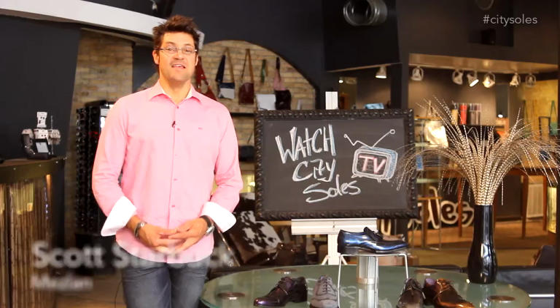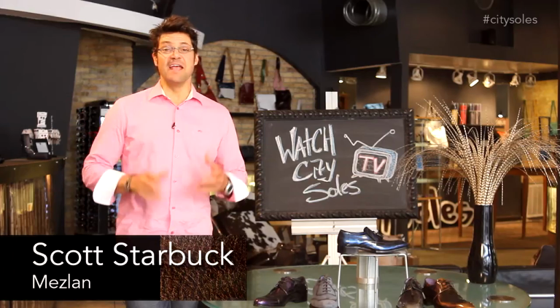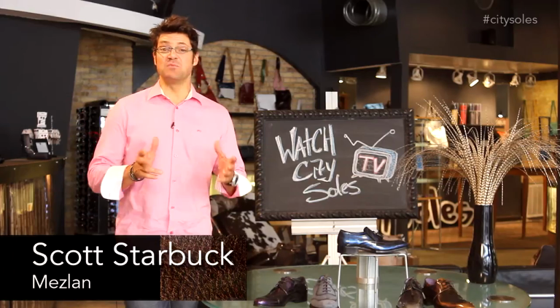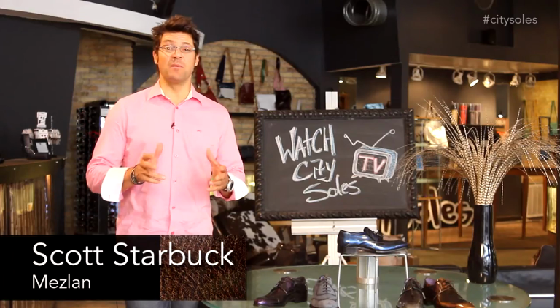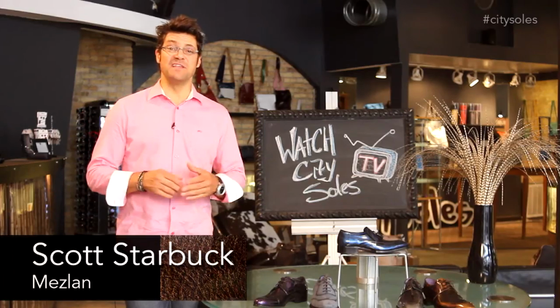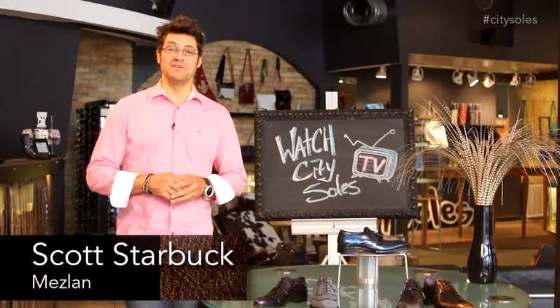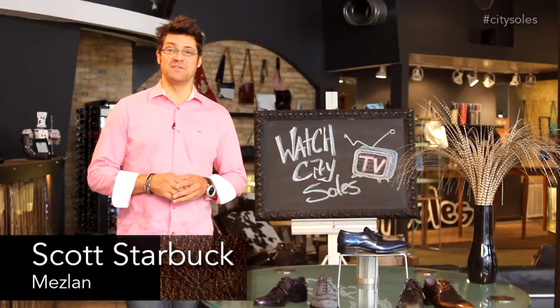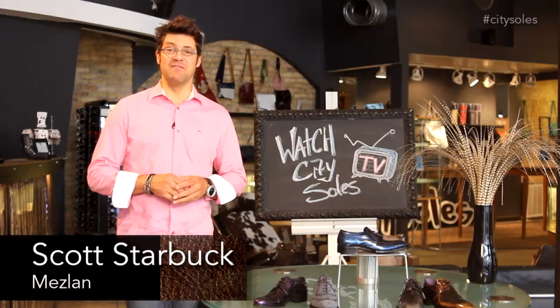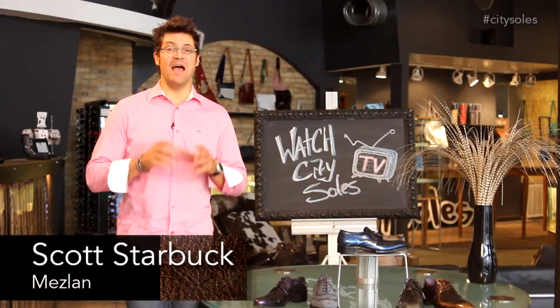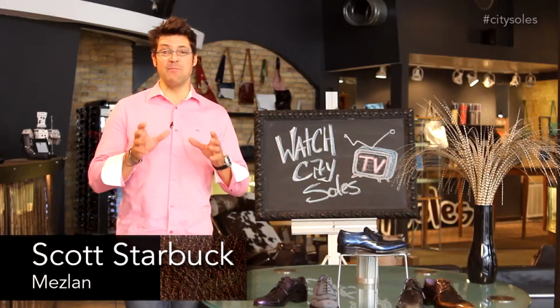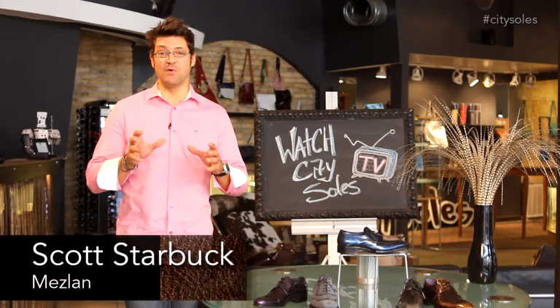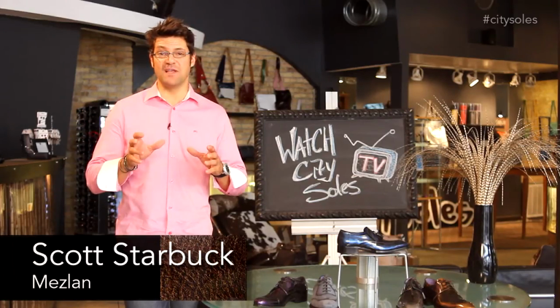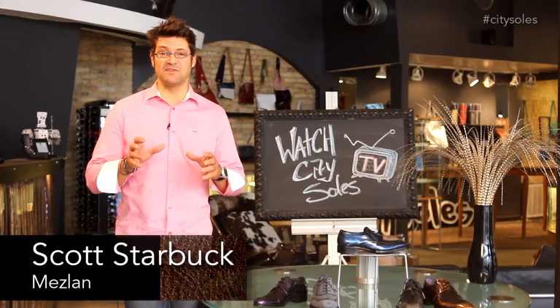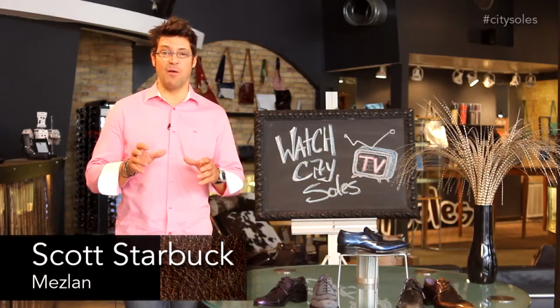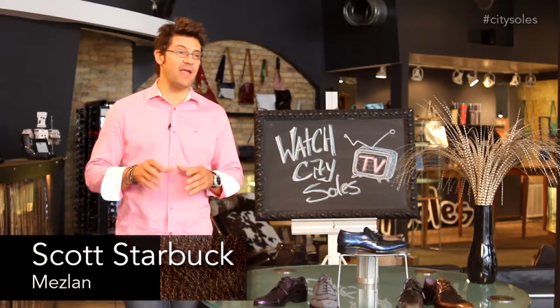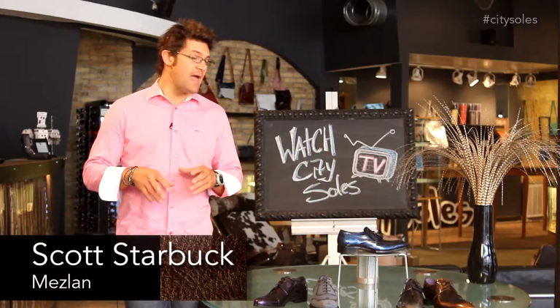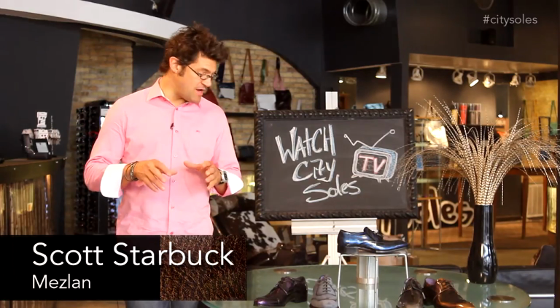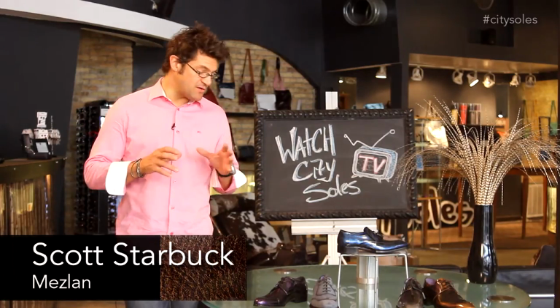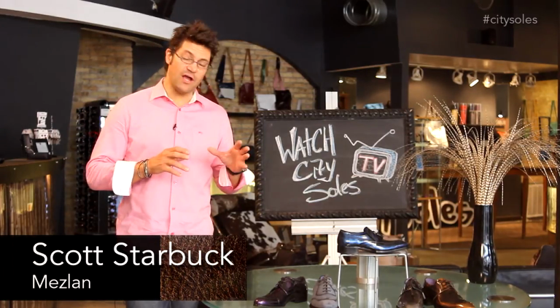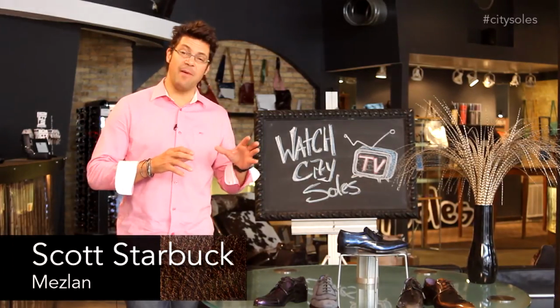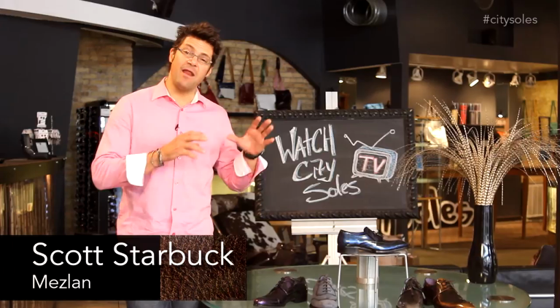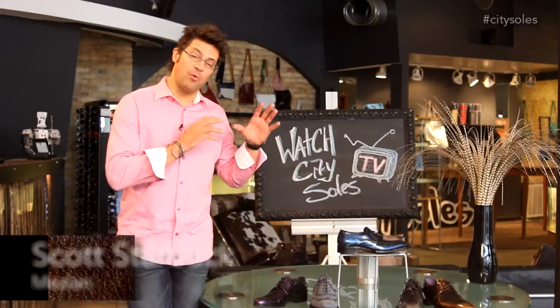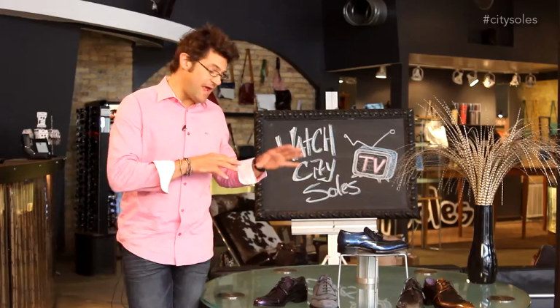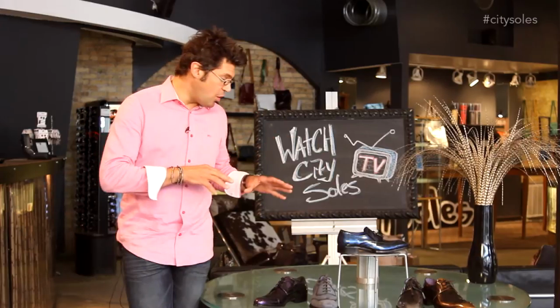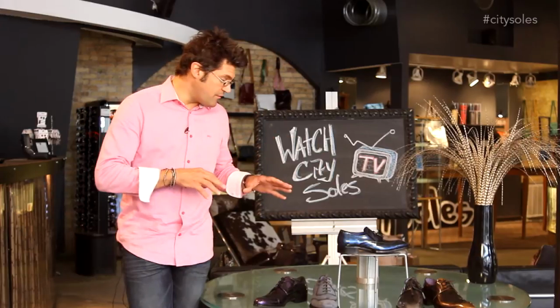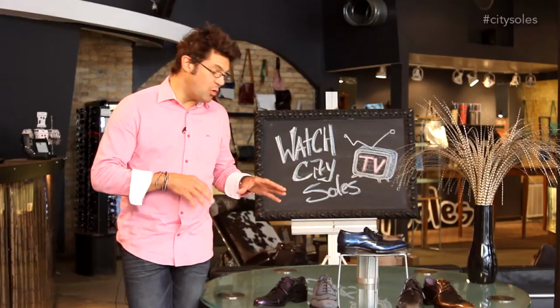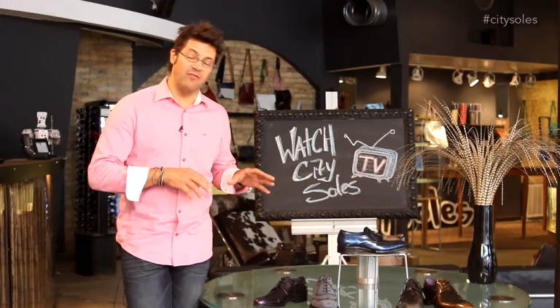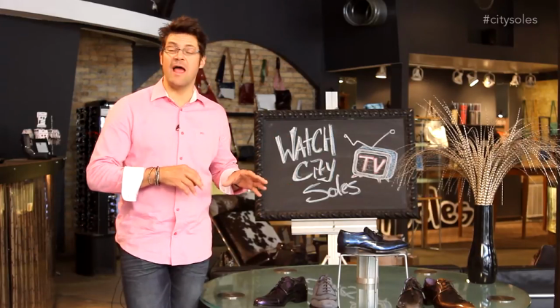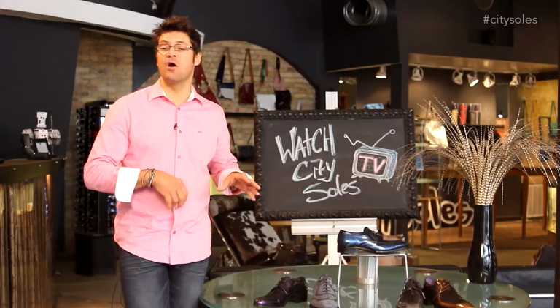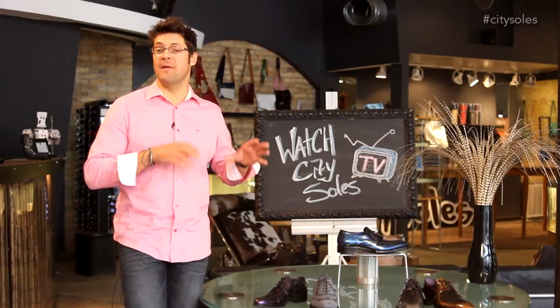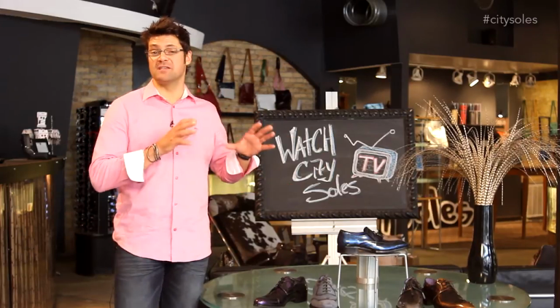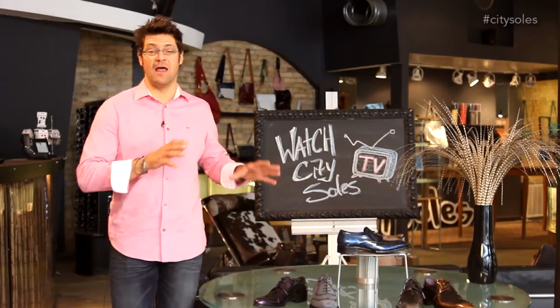Hey guys, welcome to City Souls TV. I'm your host Scott Starbuck, and we're here talking about a brand overview of a line called Med Salon.